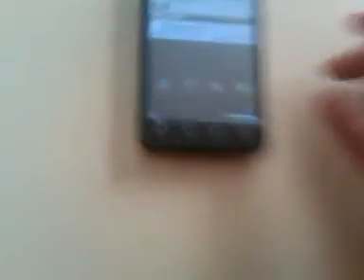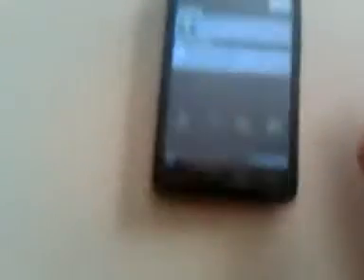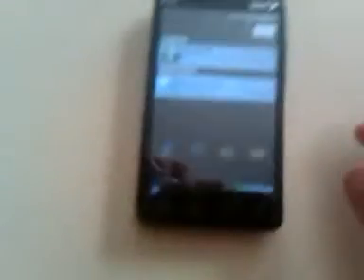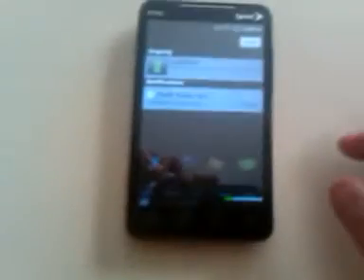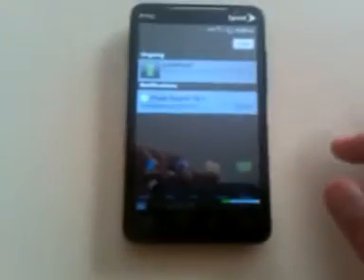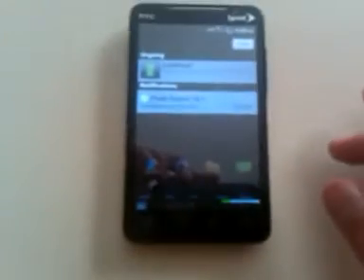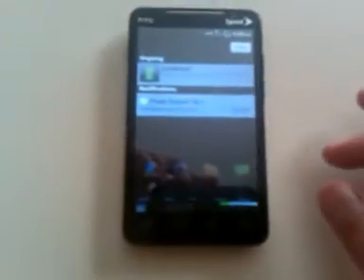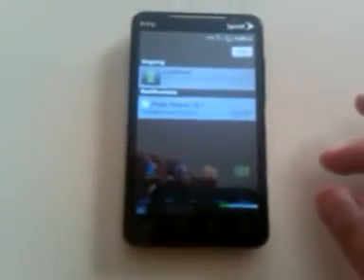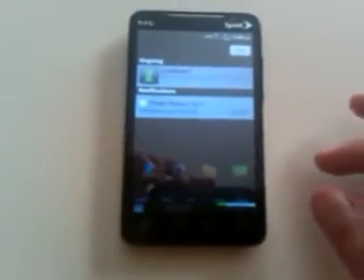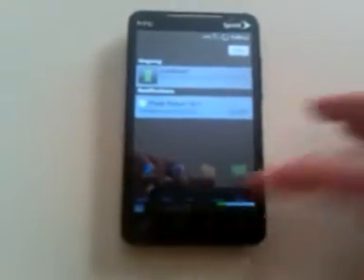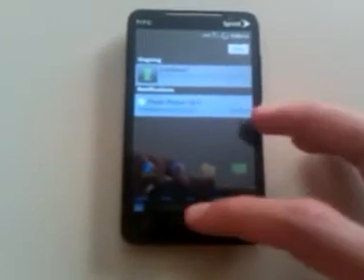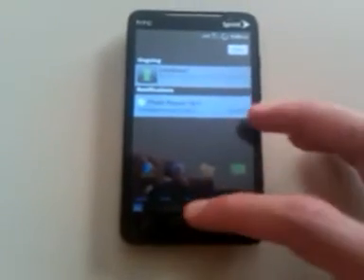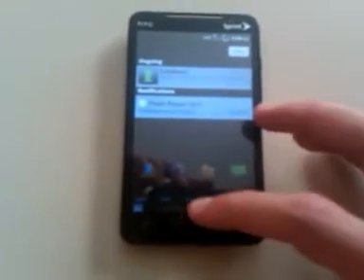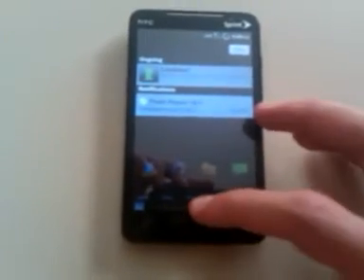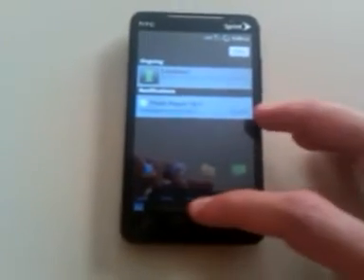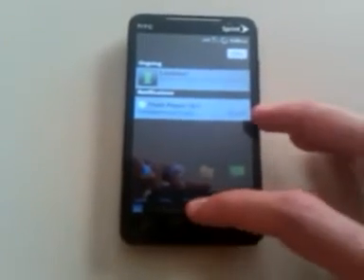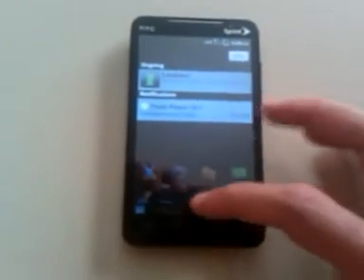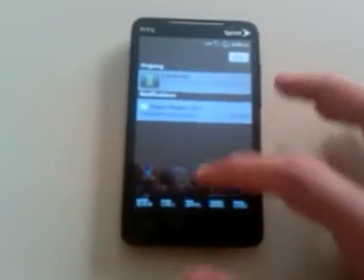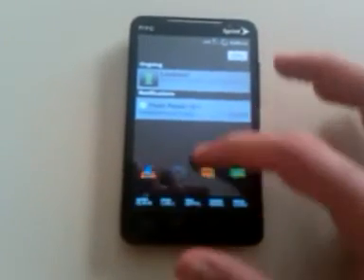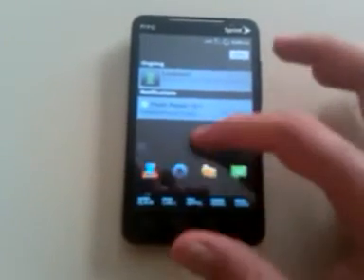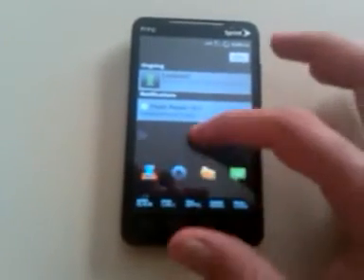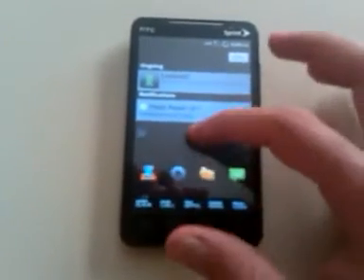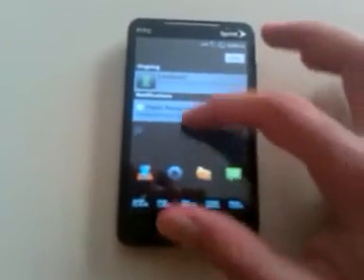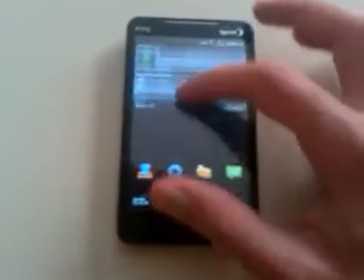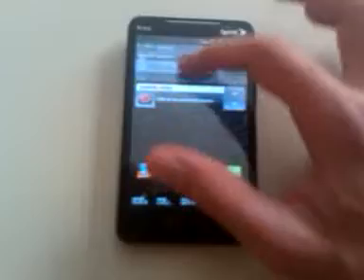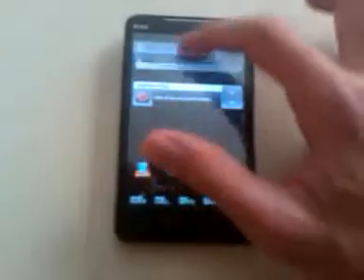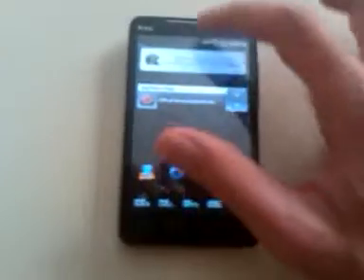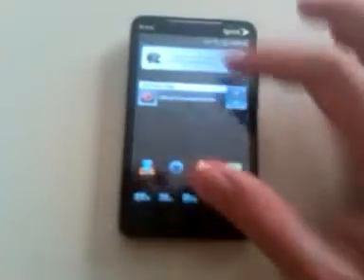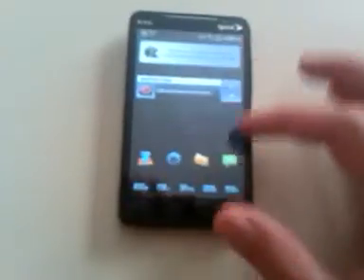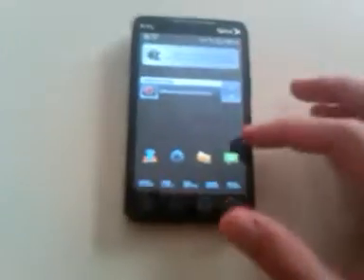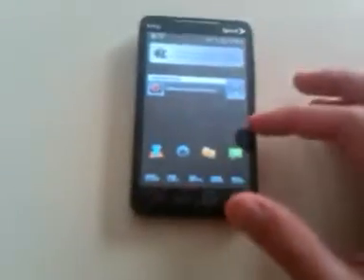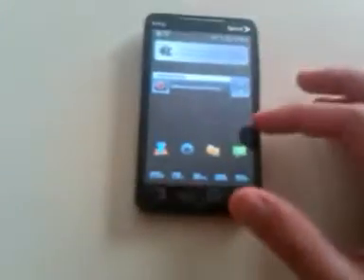That's what the notification pull-down bar looks like. It's pretty much see-through.